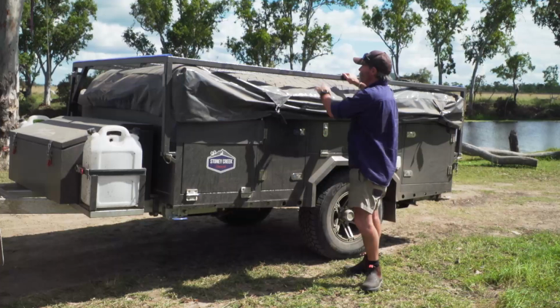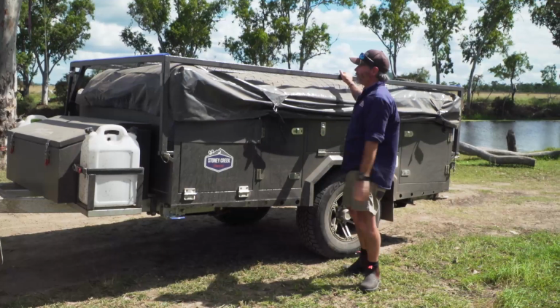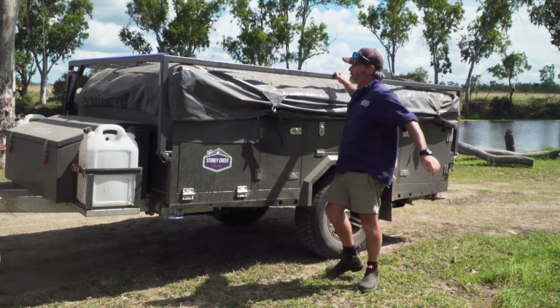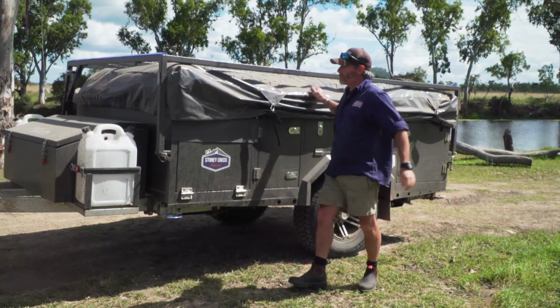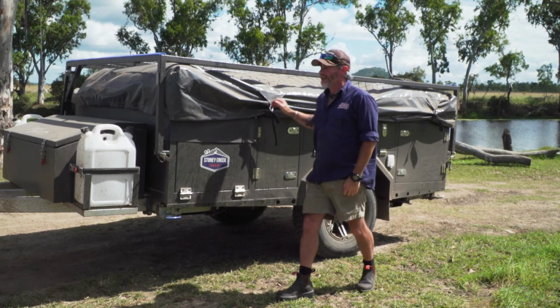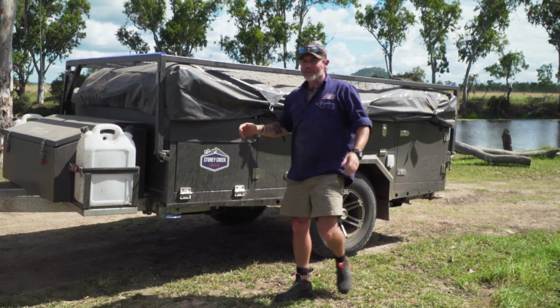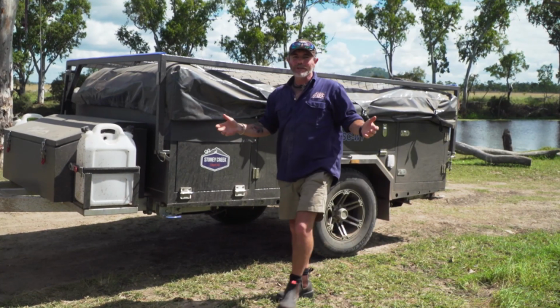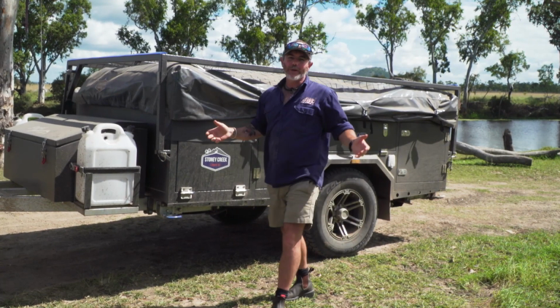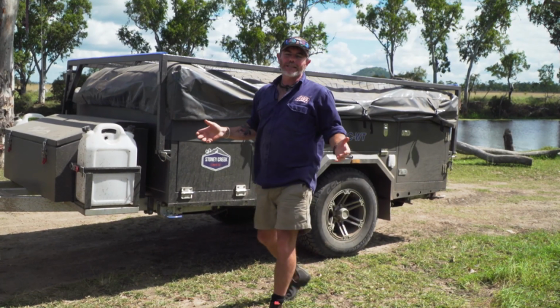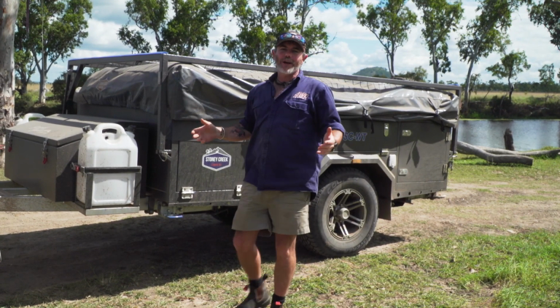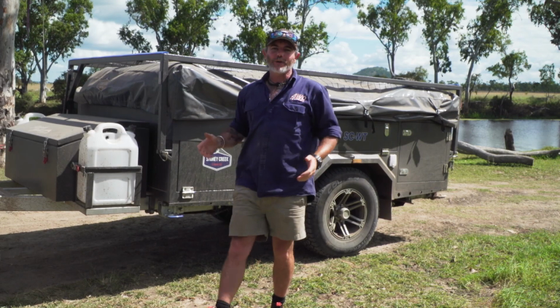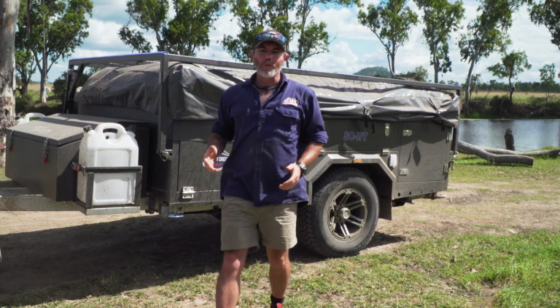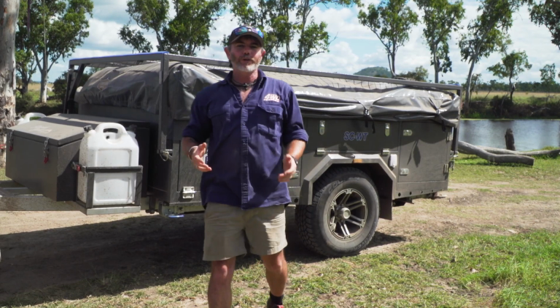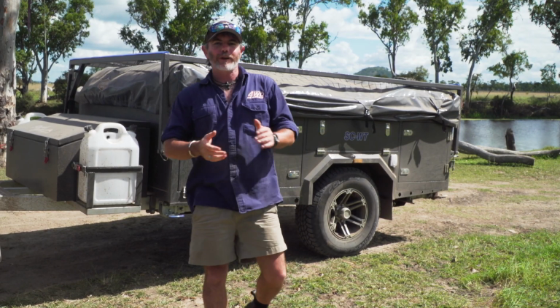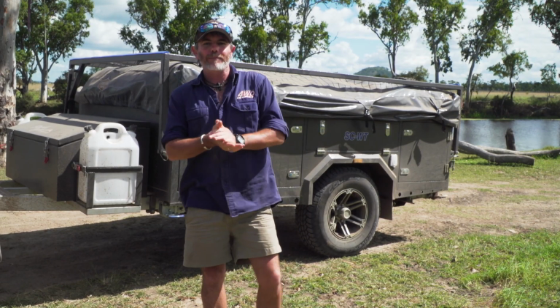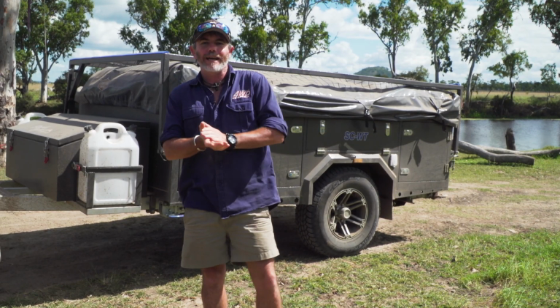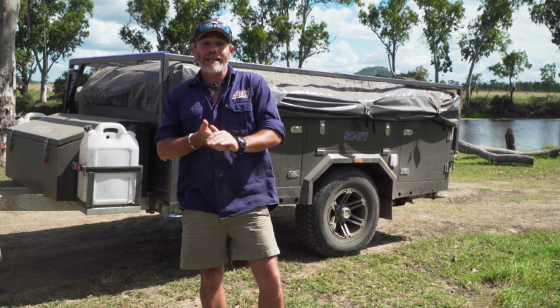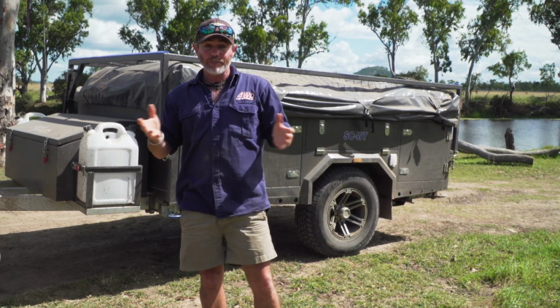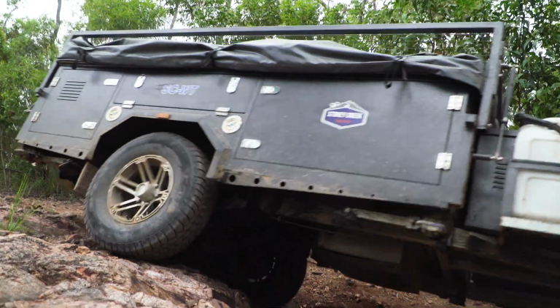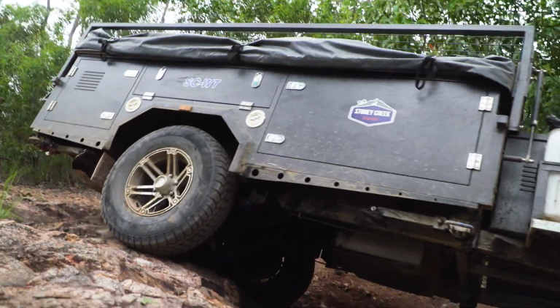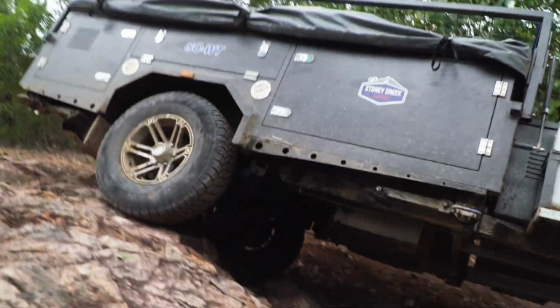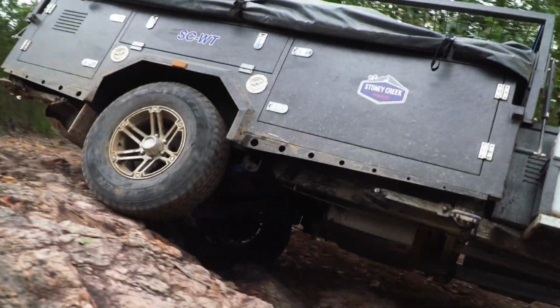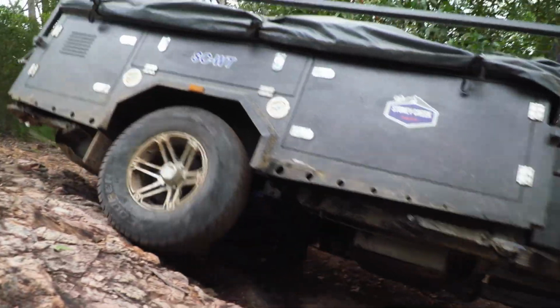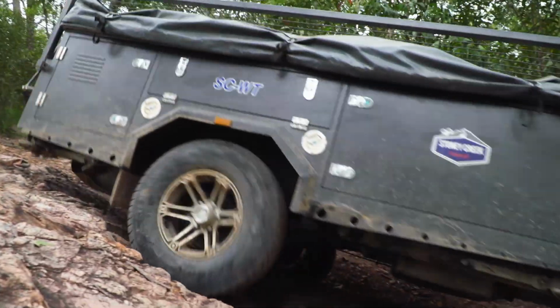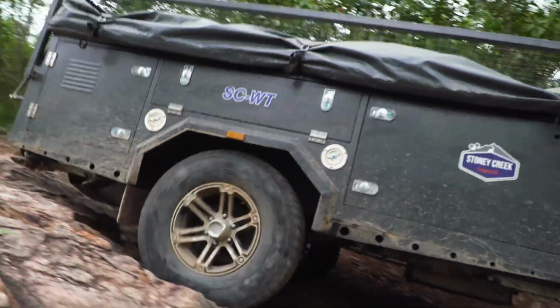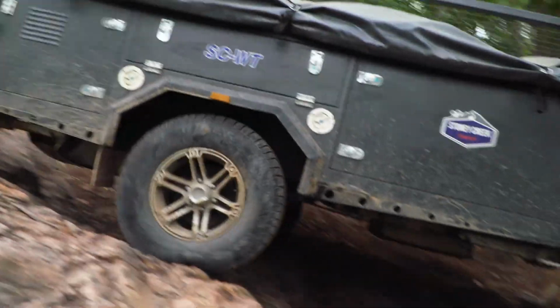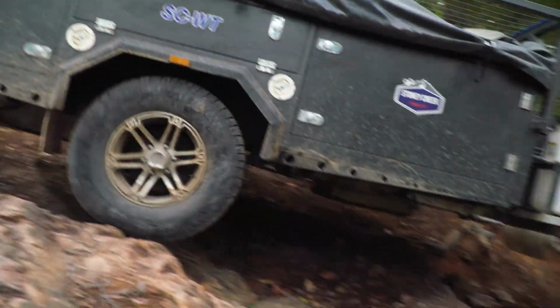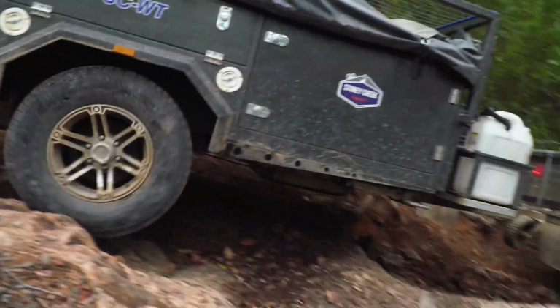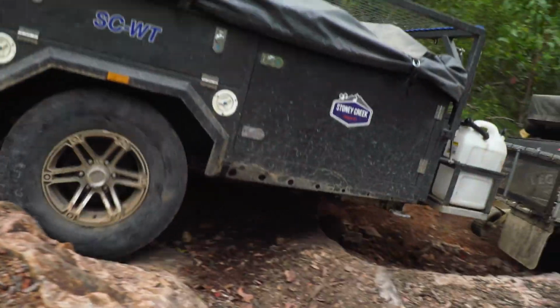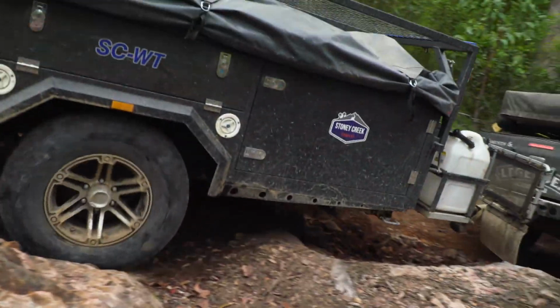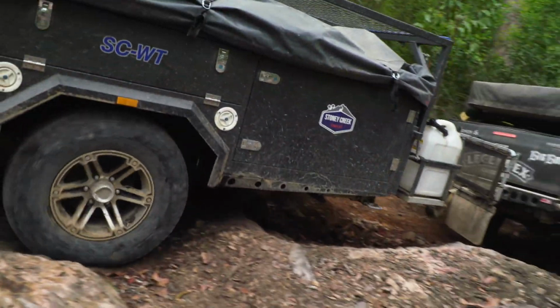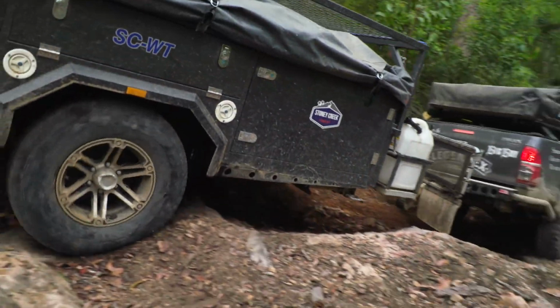What a weapon! We've been towing the Stony Creek walkthrough for a couple of days now on some pretty gnarly tracks. I'll tell you what, it can certainly take a whack or two.